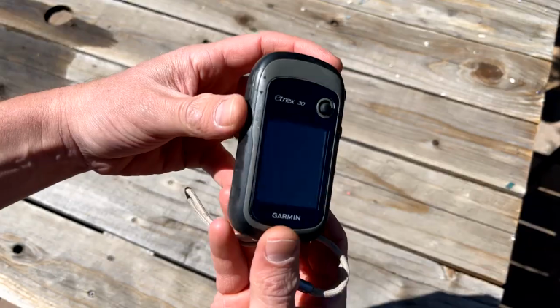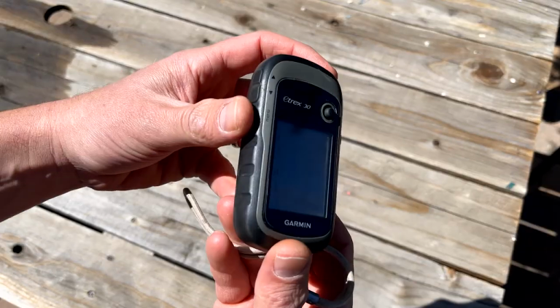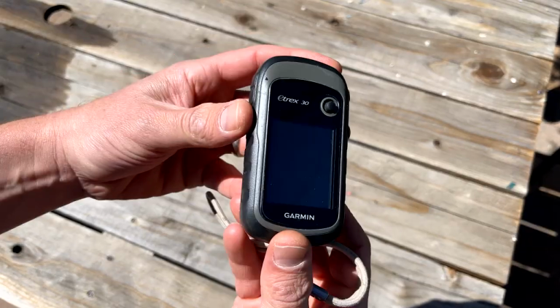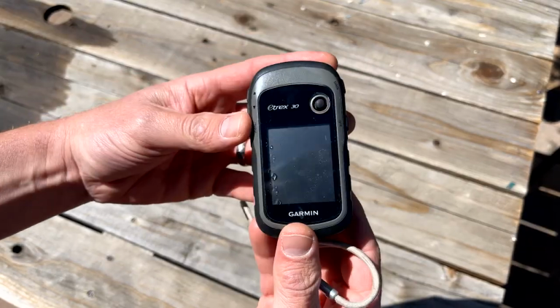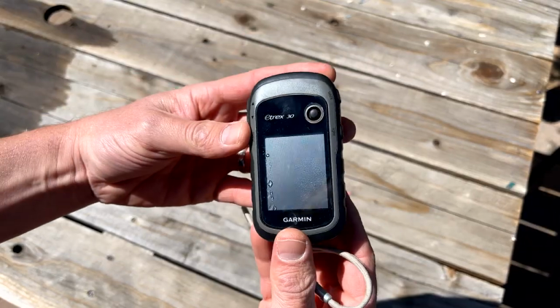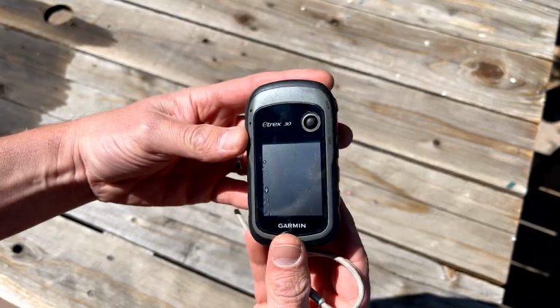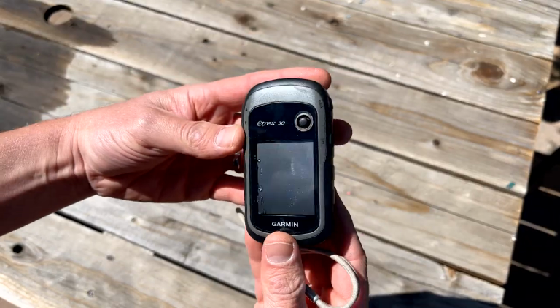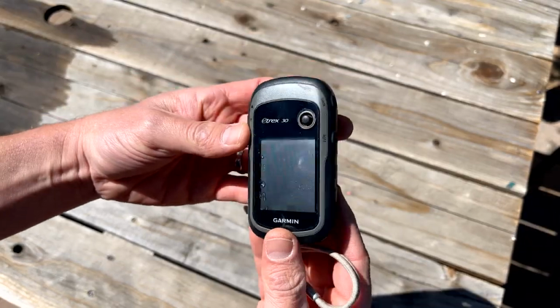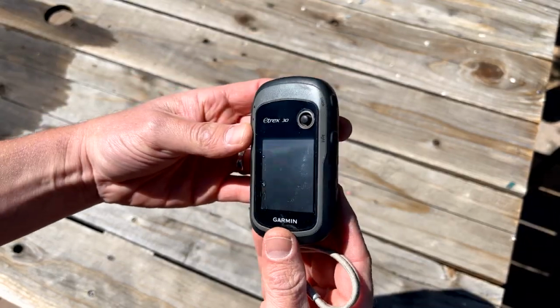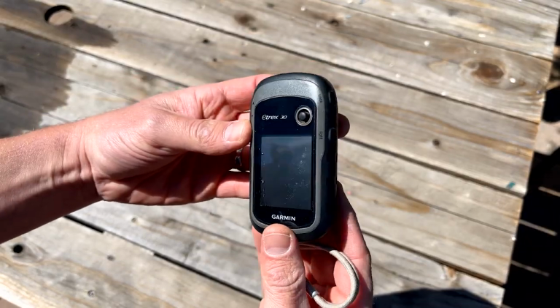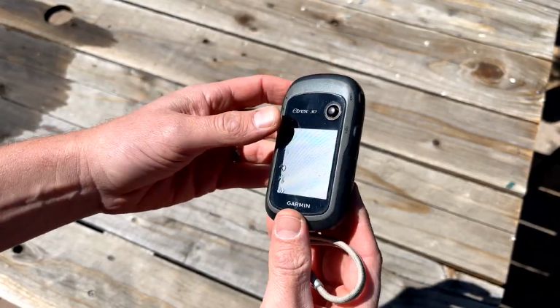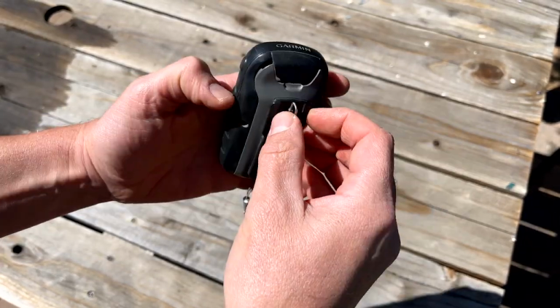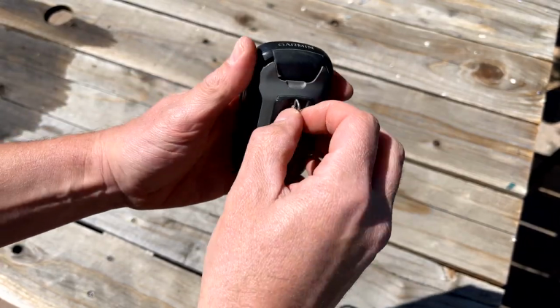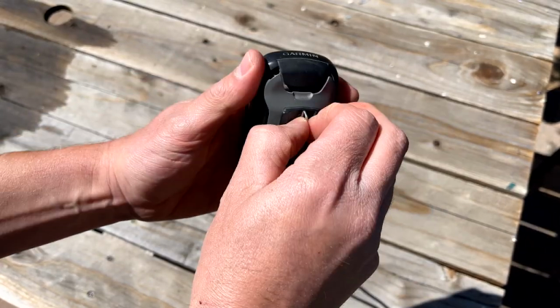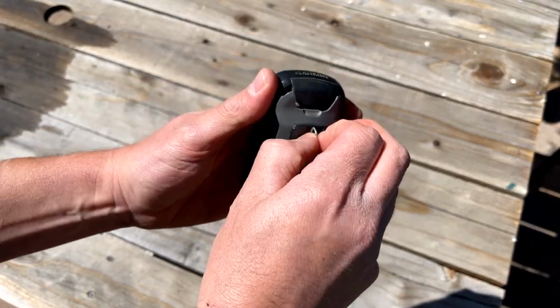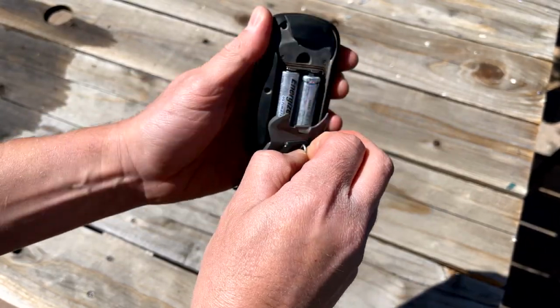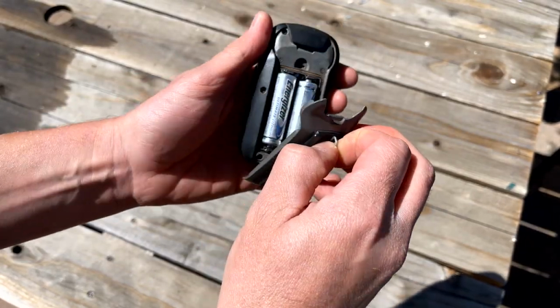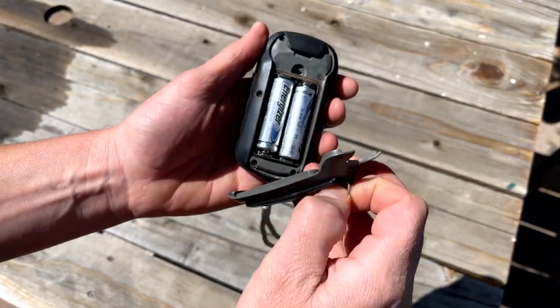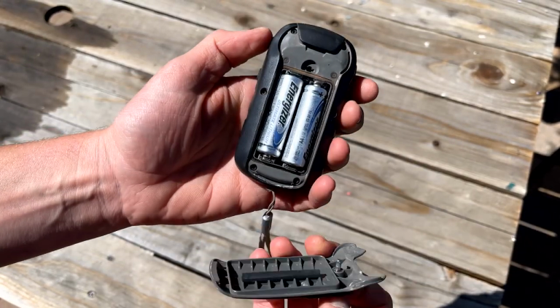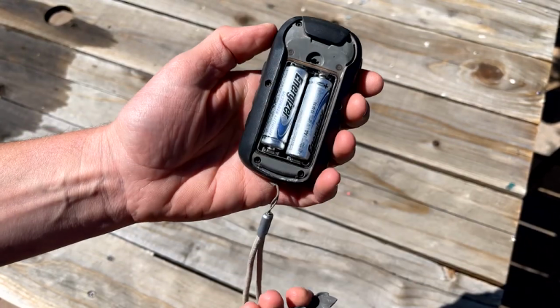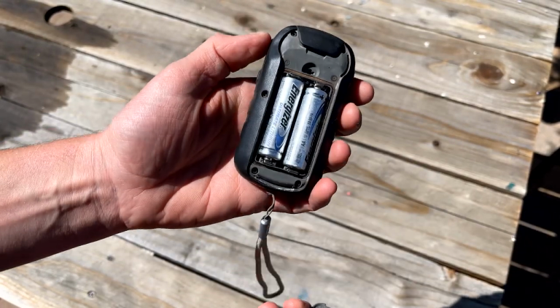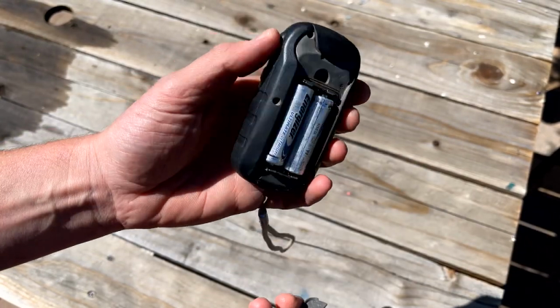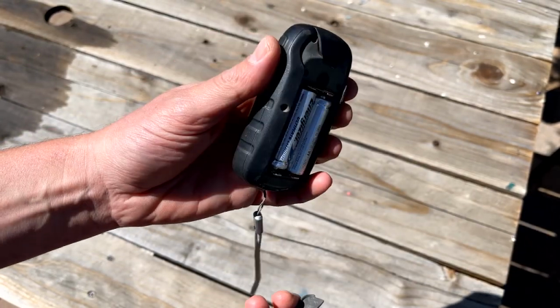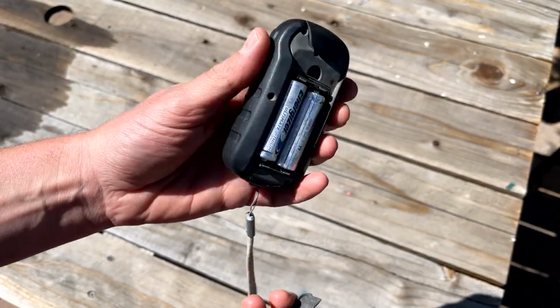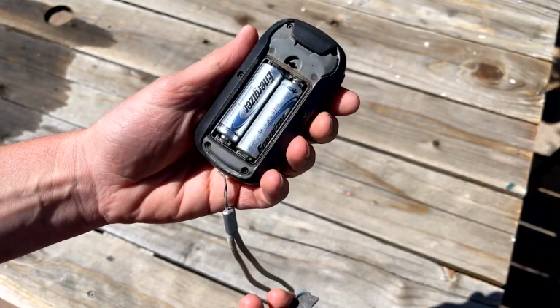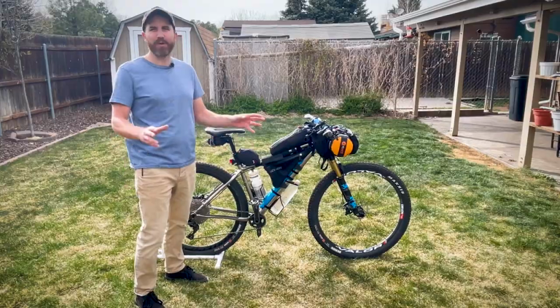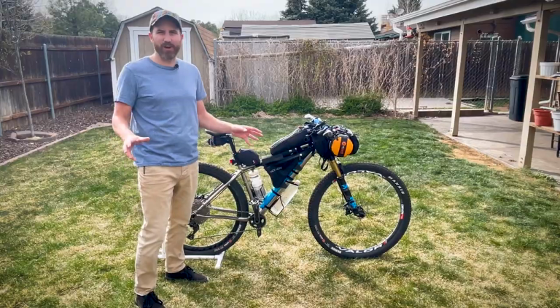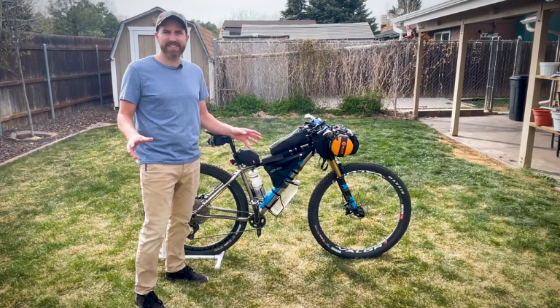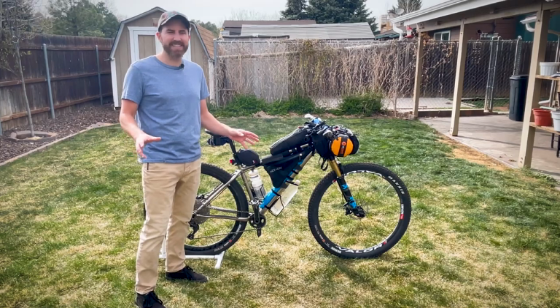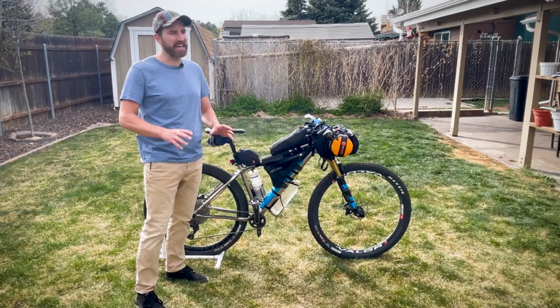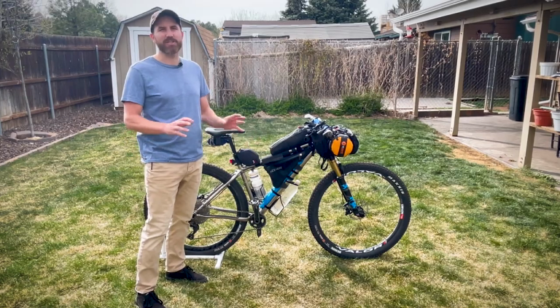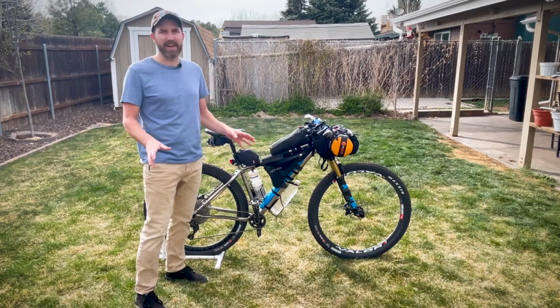For navigation, I have my trusty Garmin E-TREX 30 from the Stone Age, but it works and it's great.